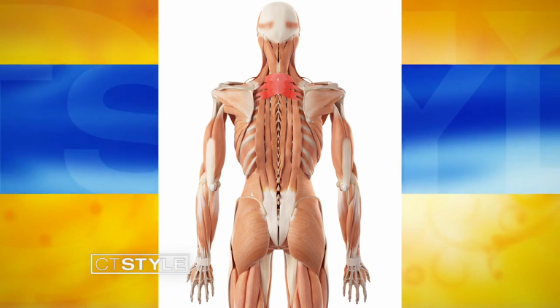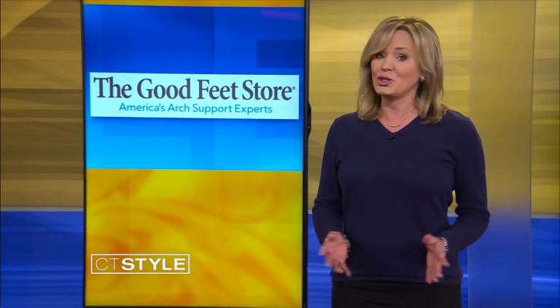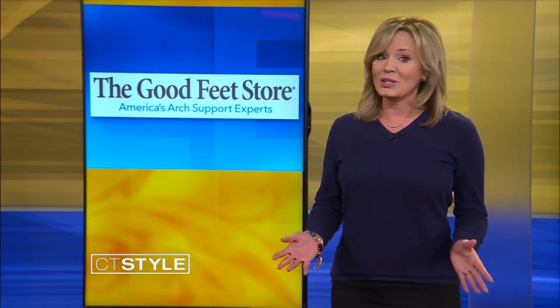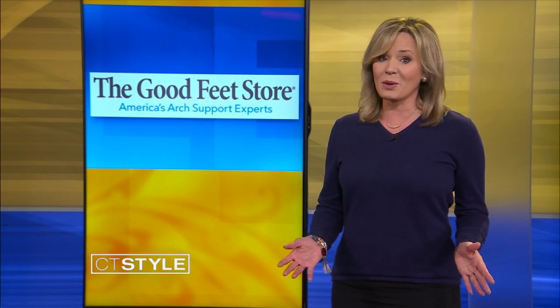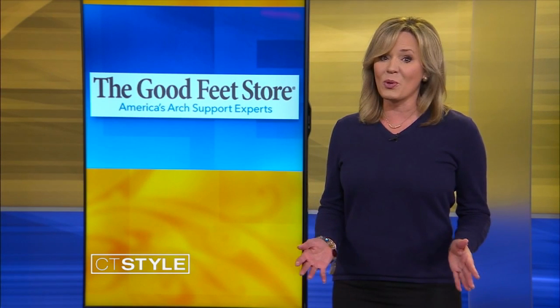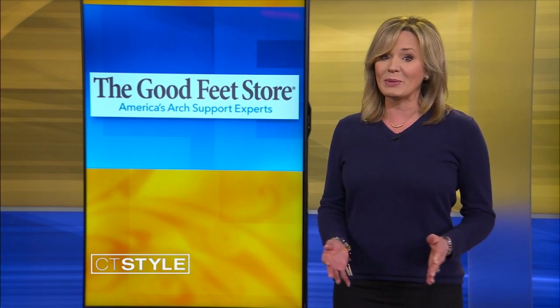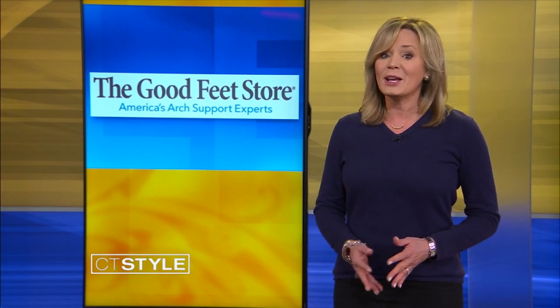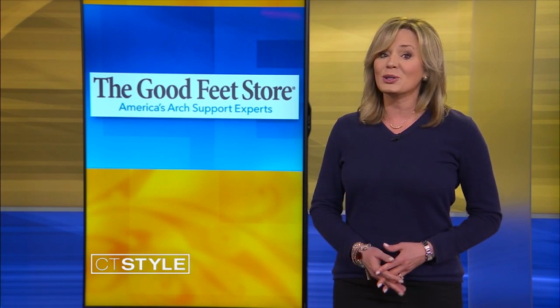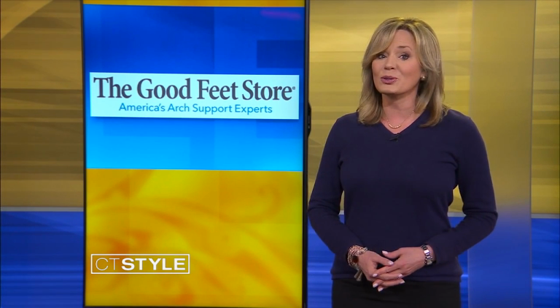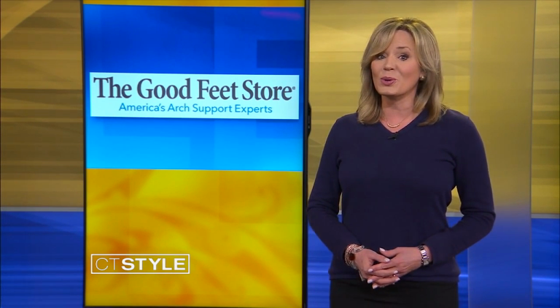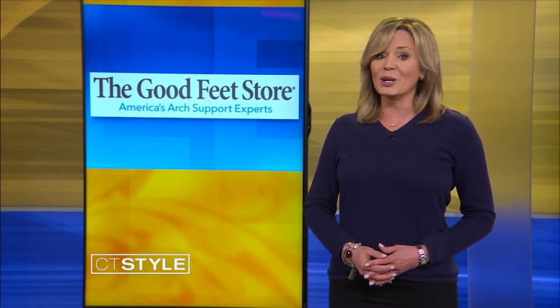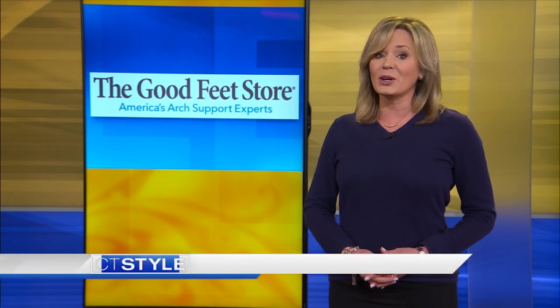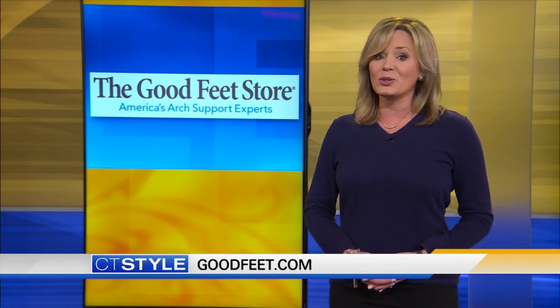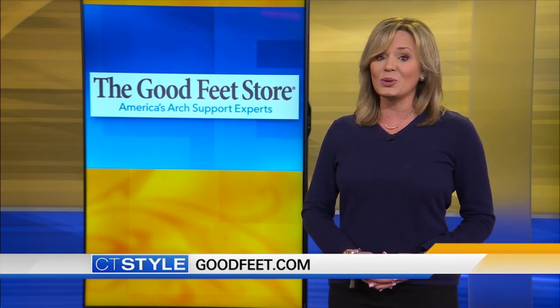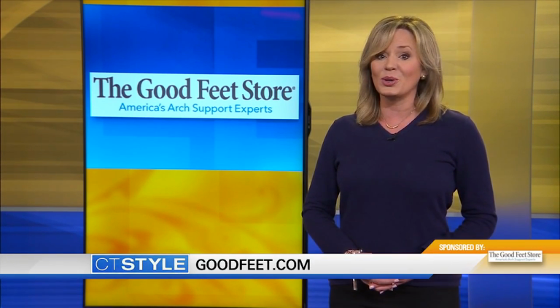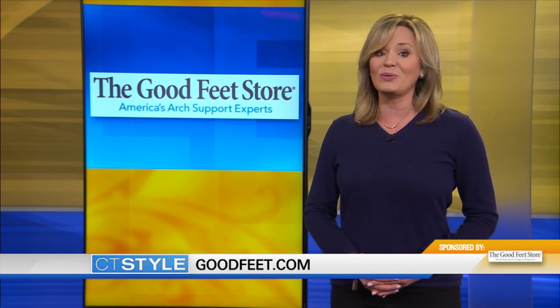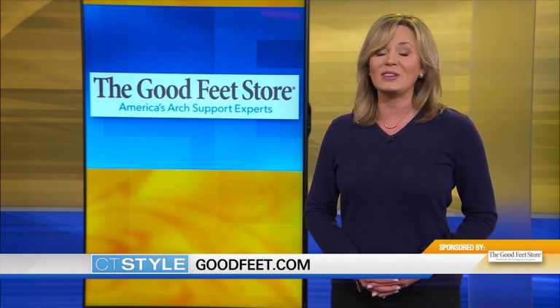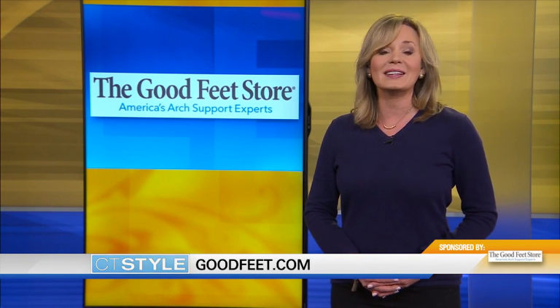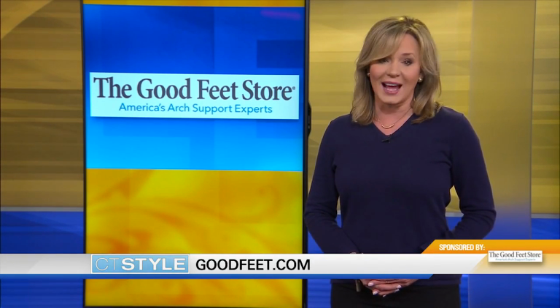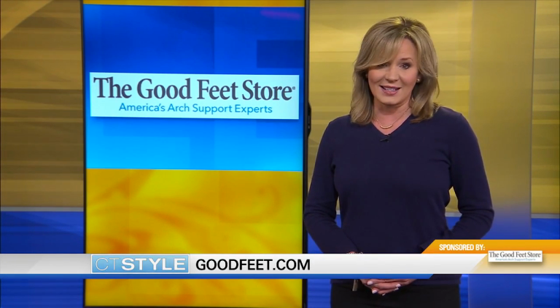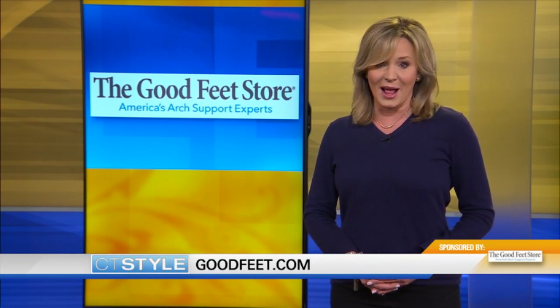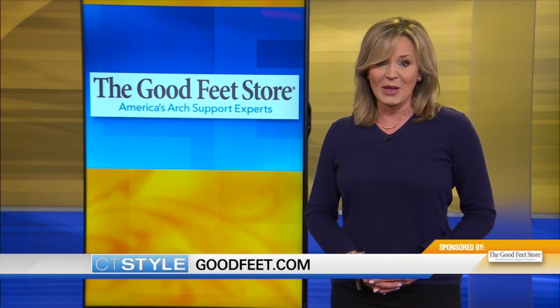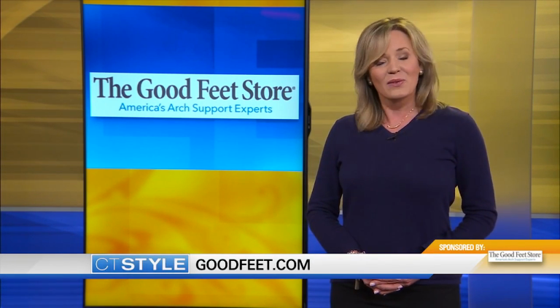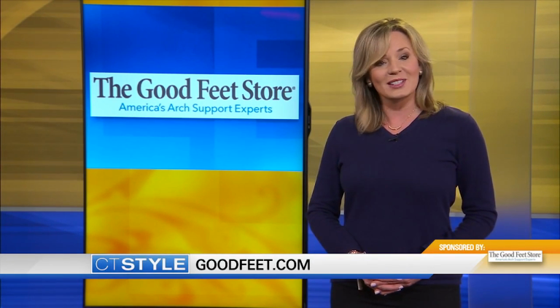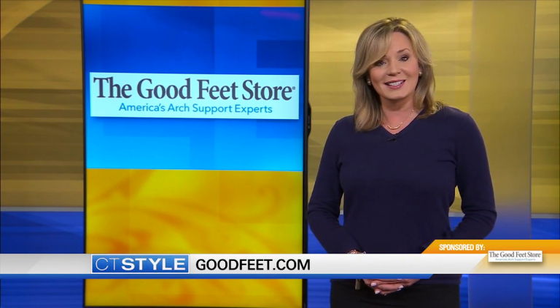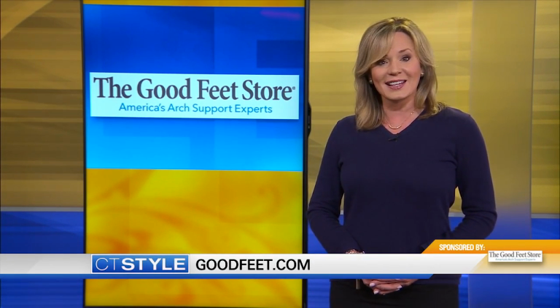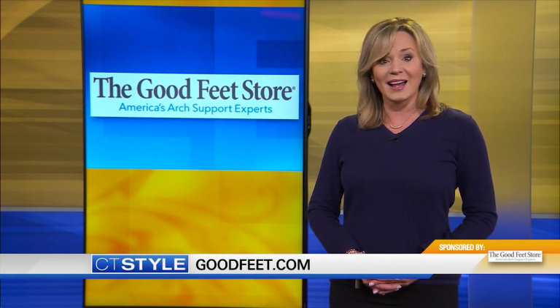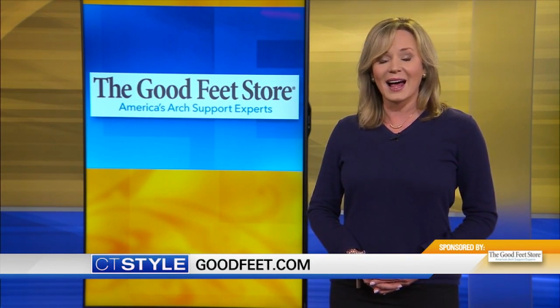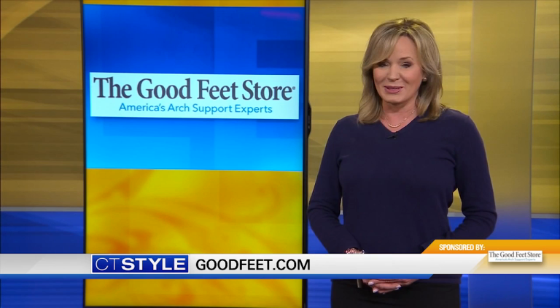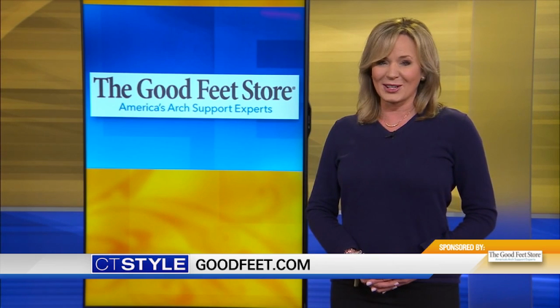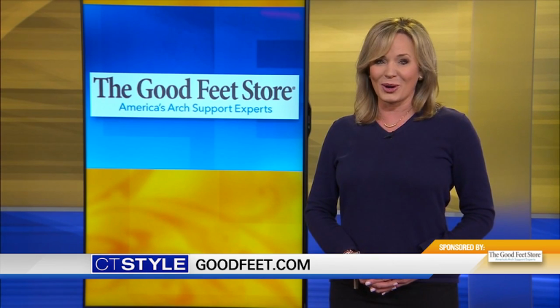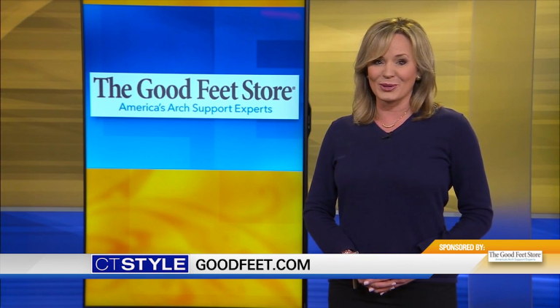No appointment needed. To learn more, go to goodfeet.com. For CT Style, I'm Lisa Karberg.